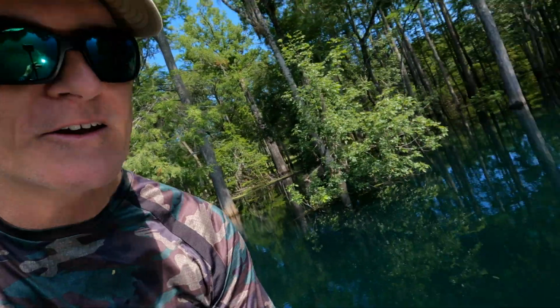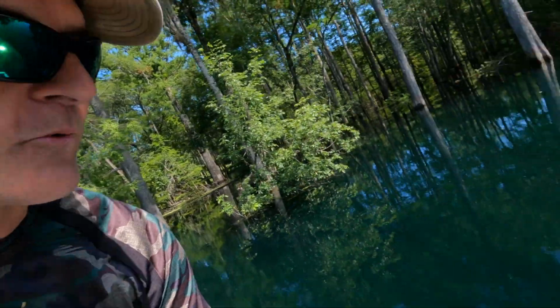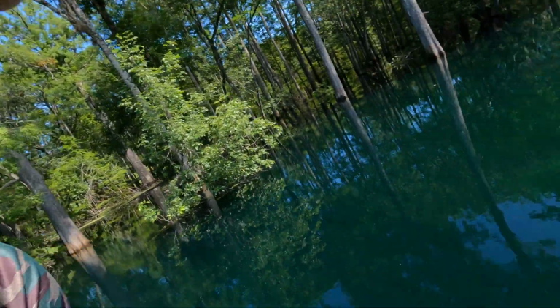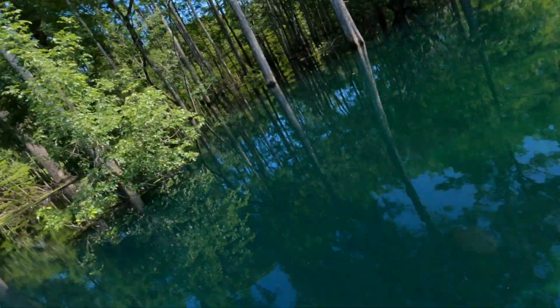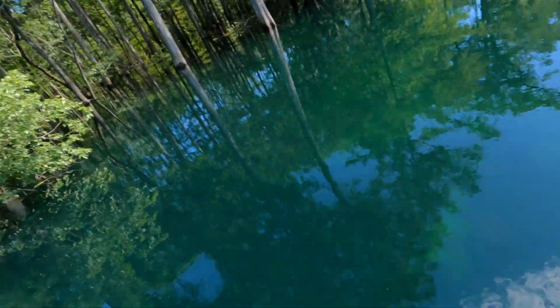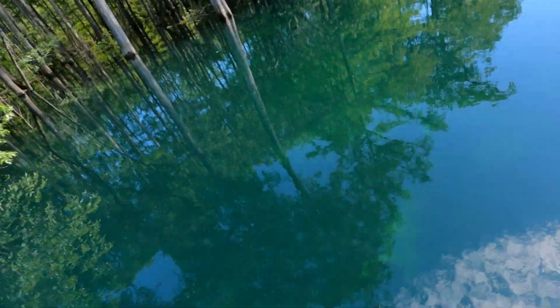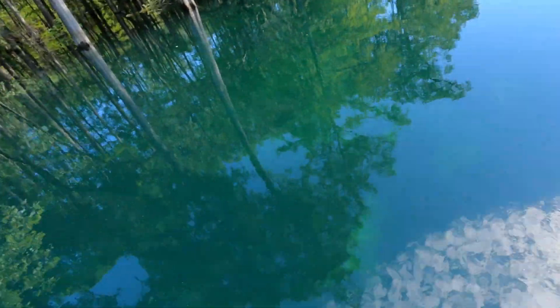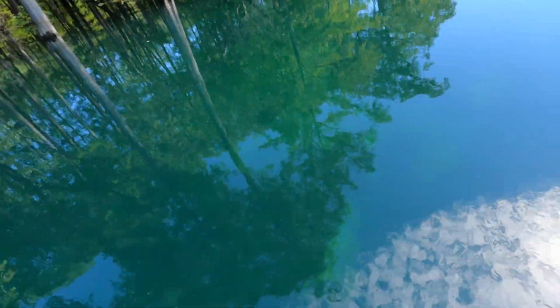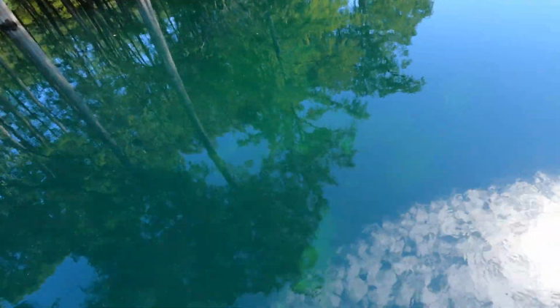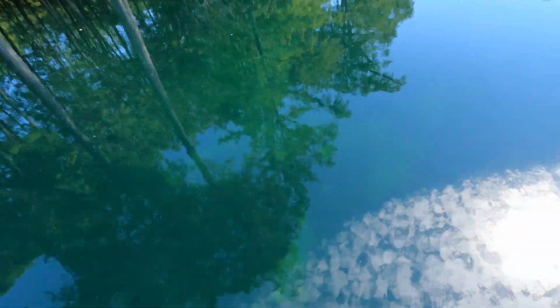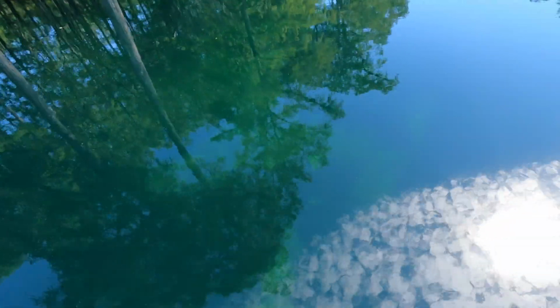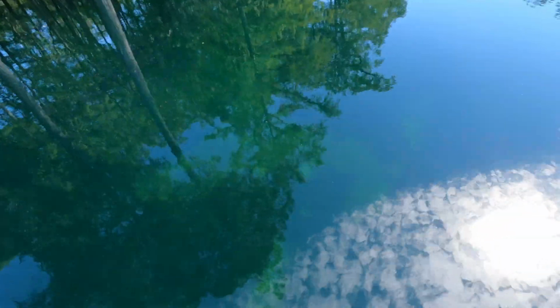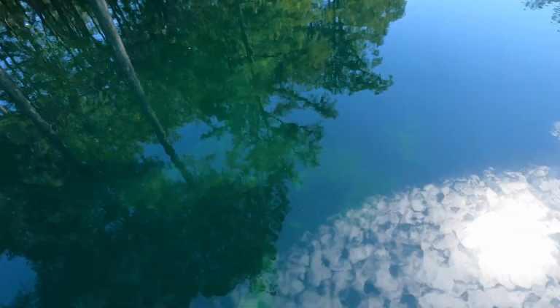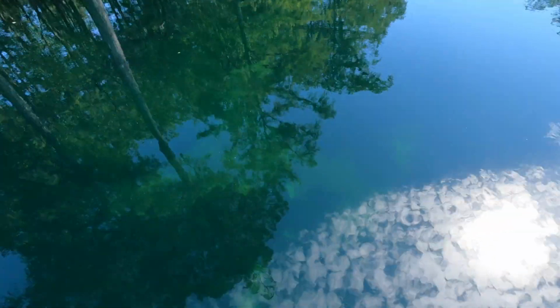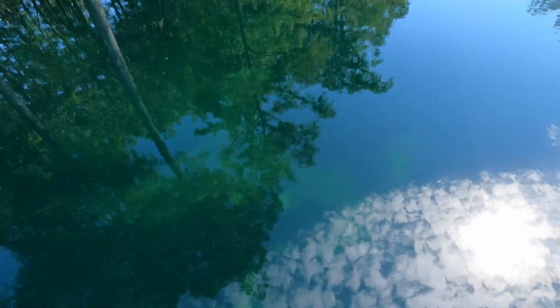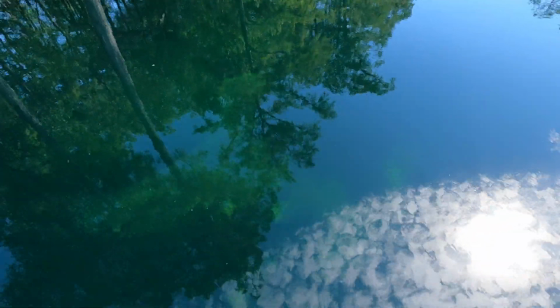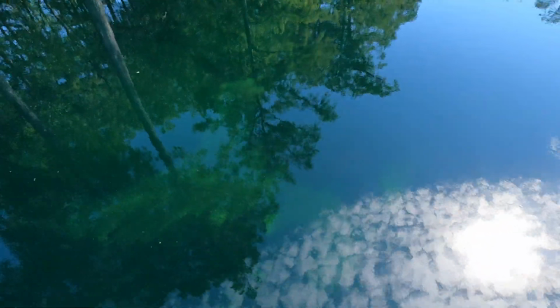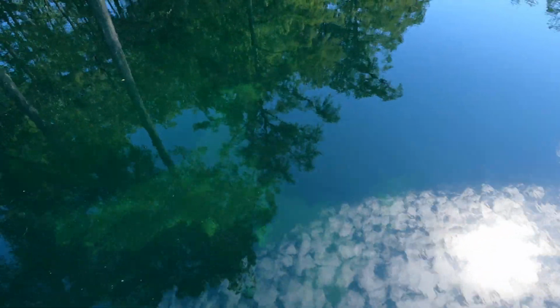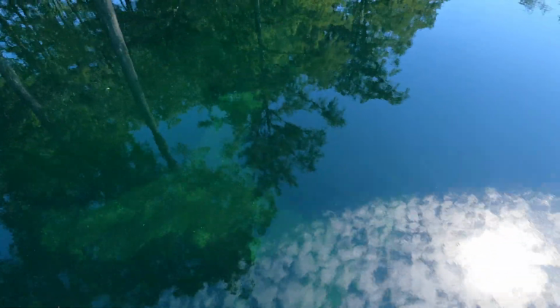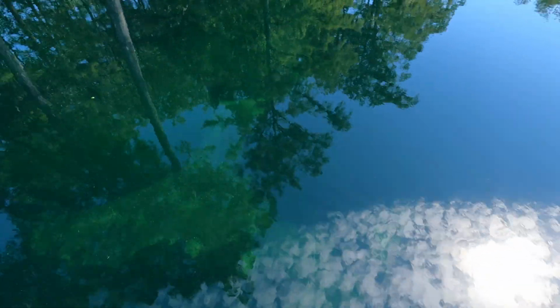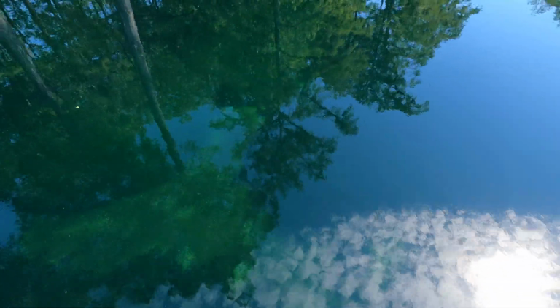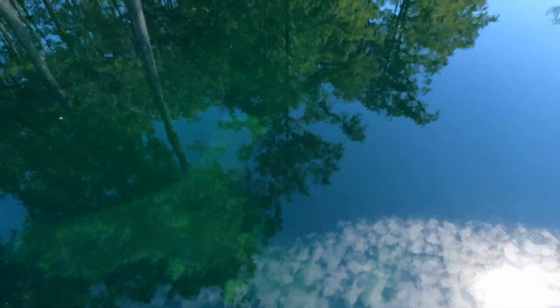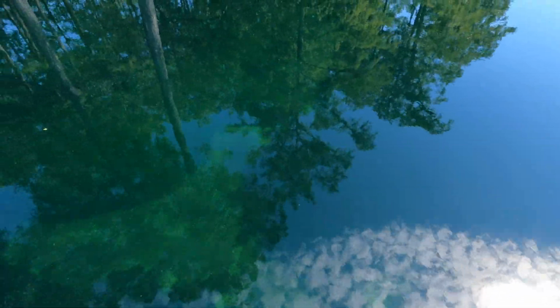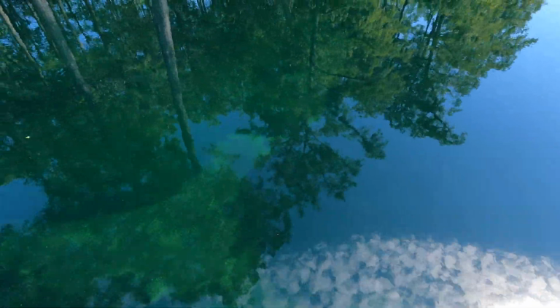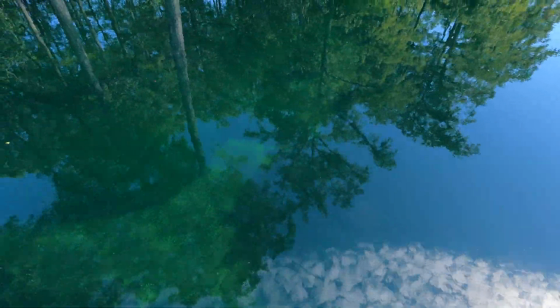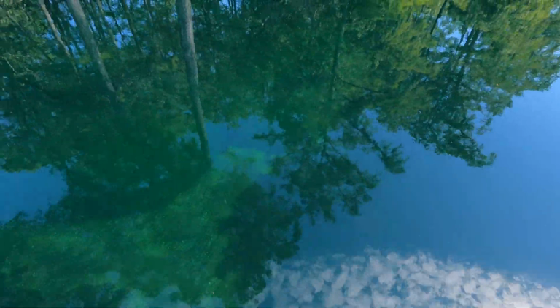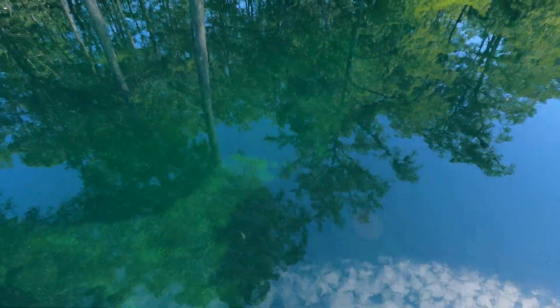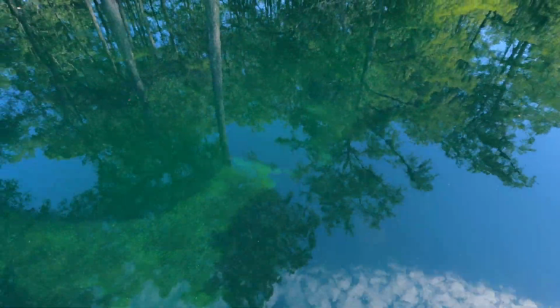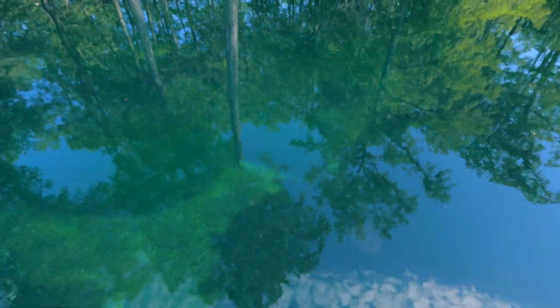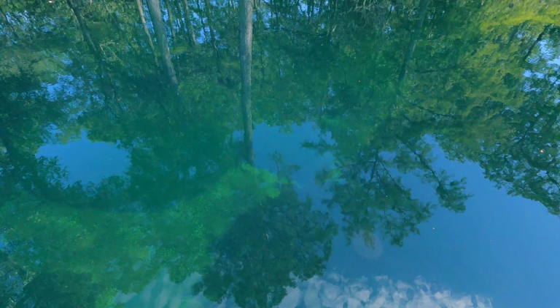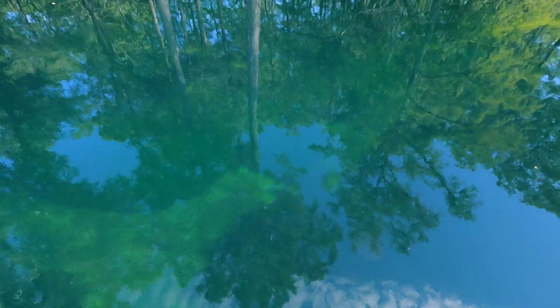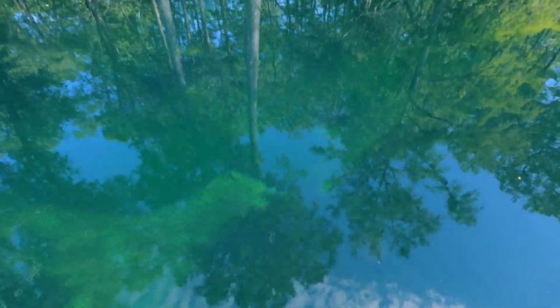Wow, this is so clear. Starting to see some nice limestone pockets down below.